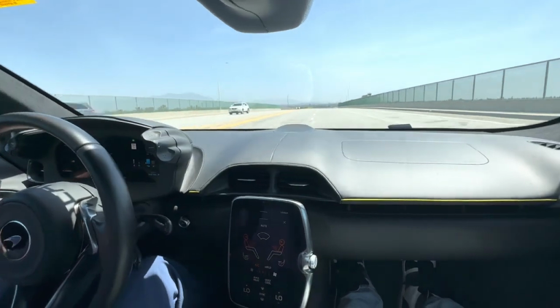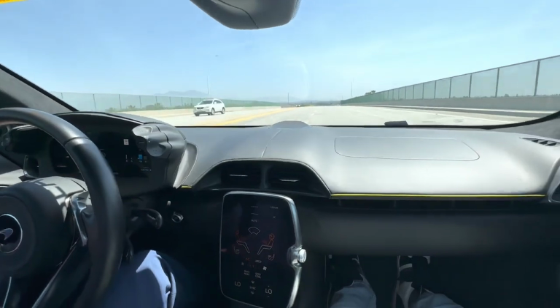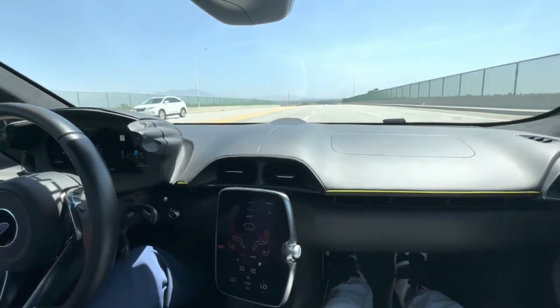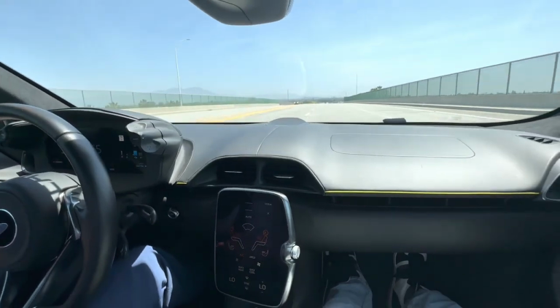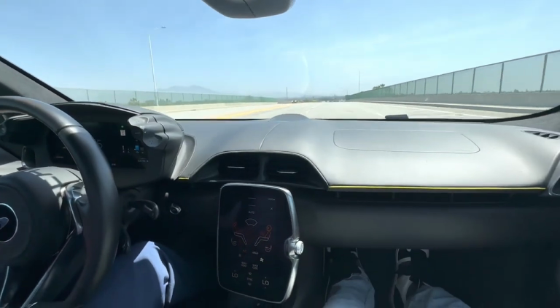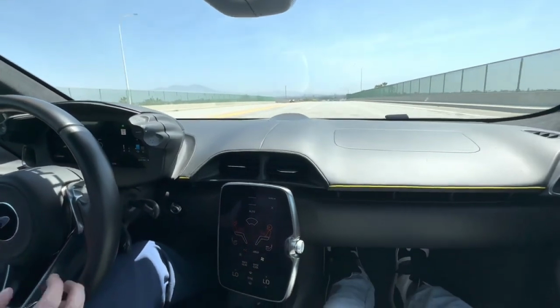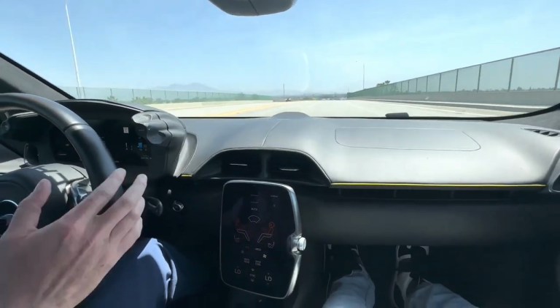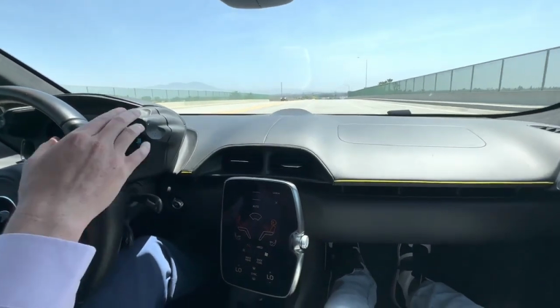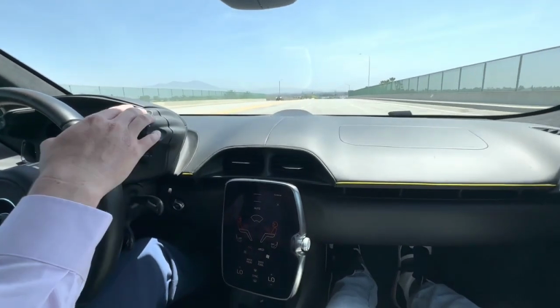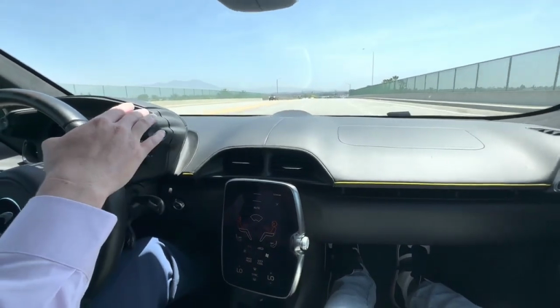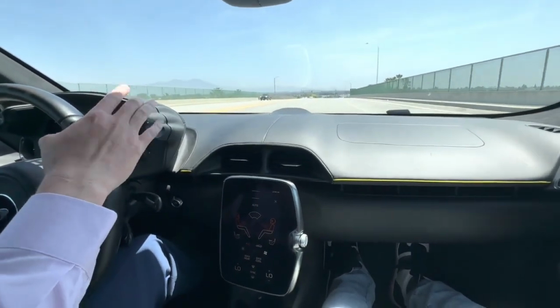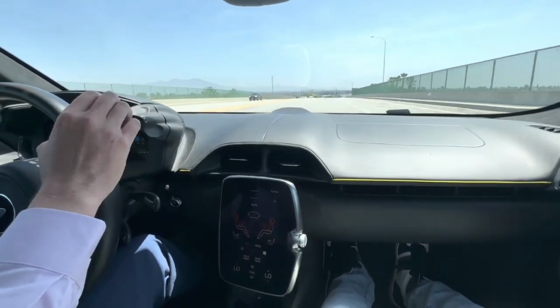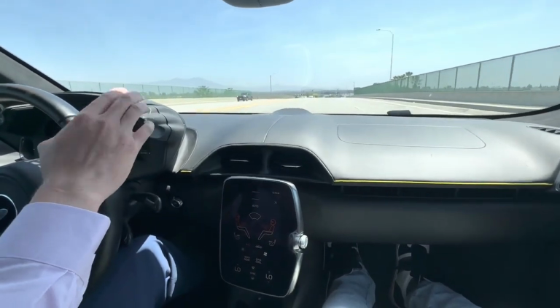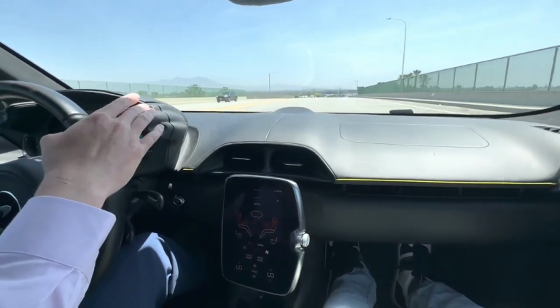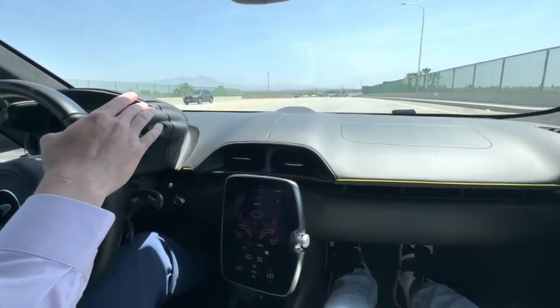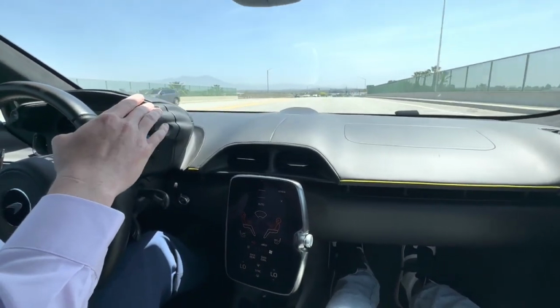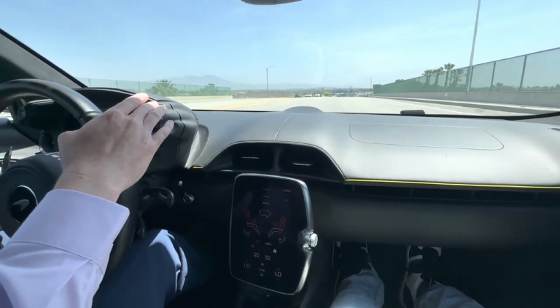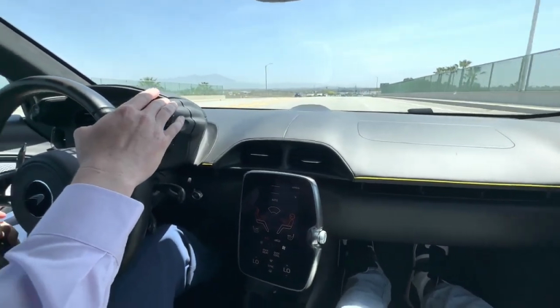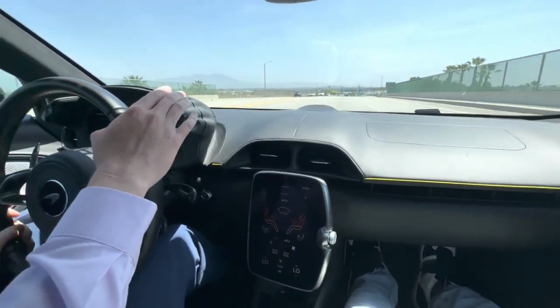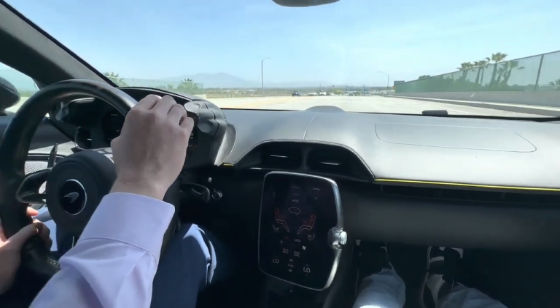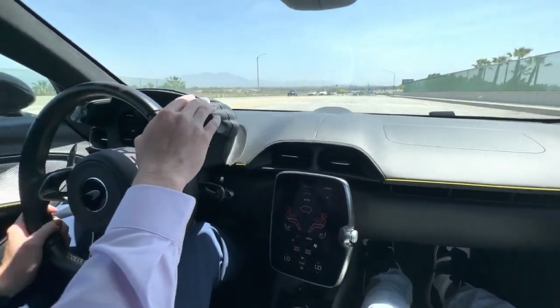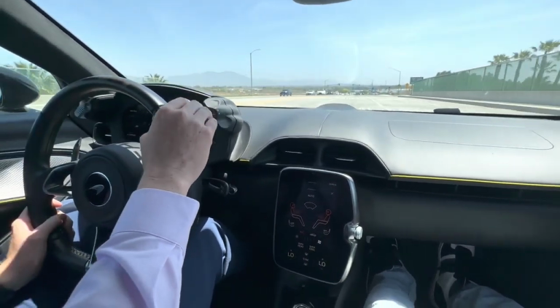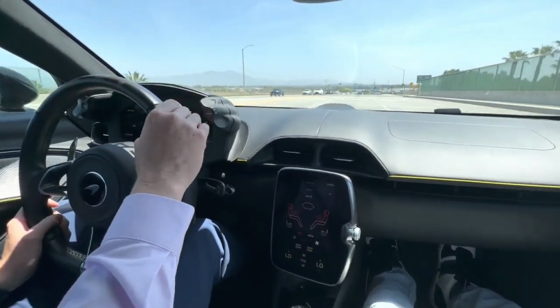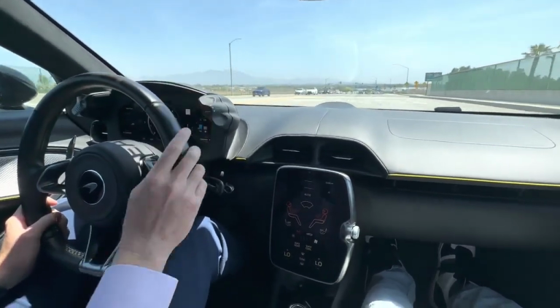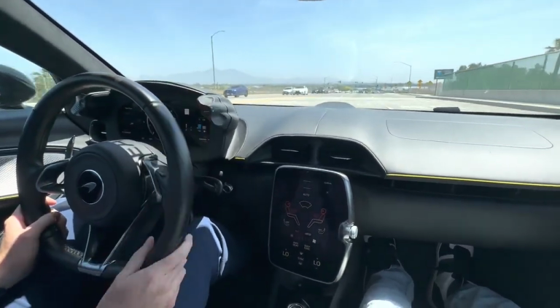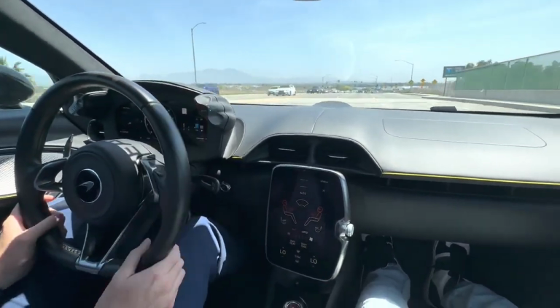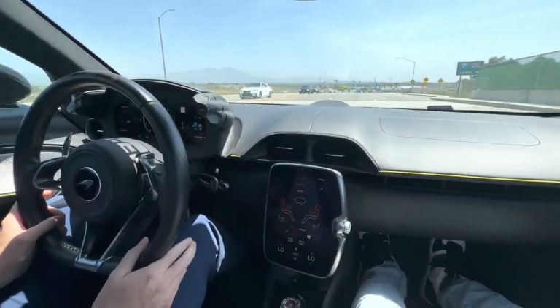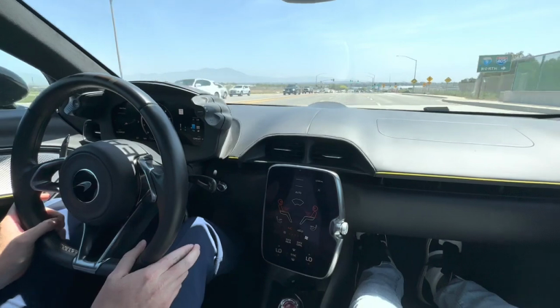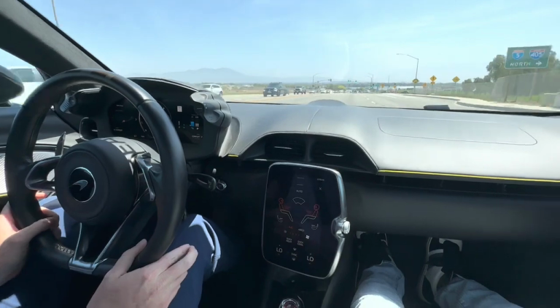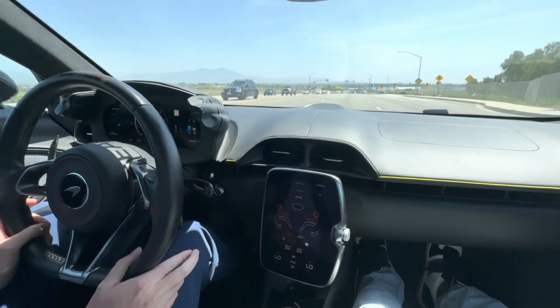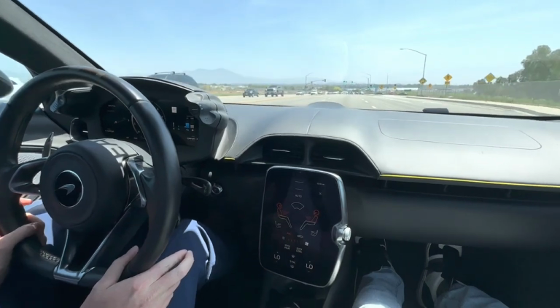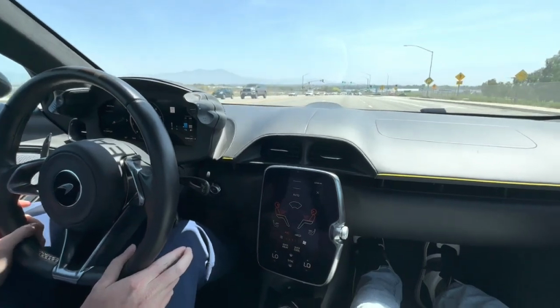And on the fly, I can flip it into comfort mode and the engine kicks in.